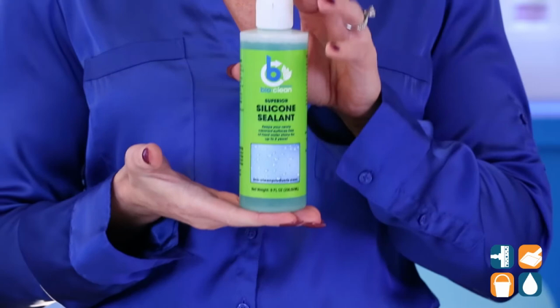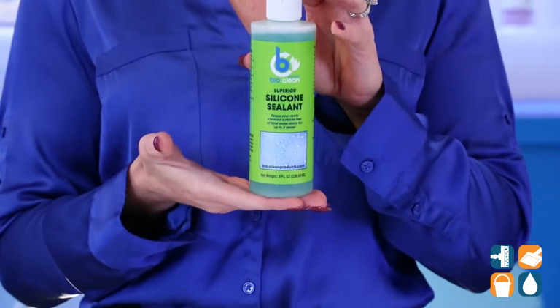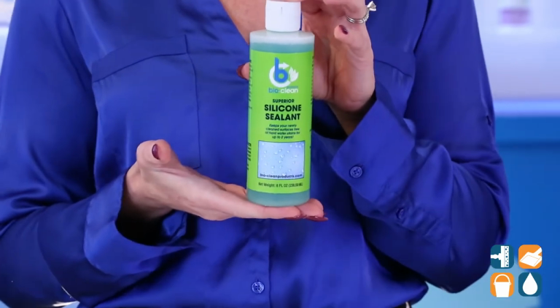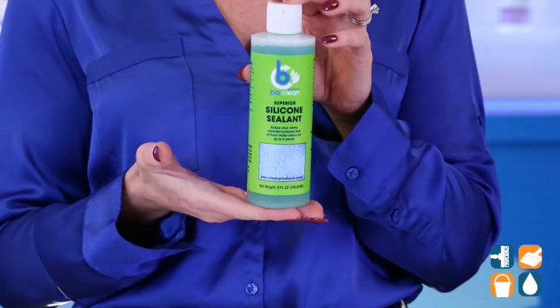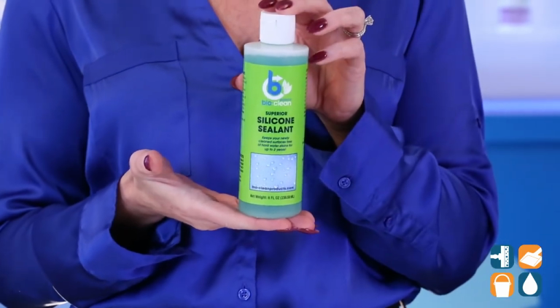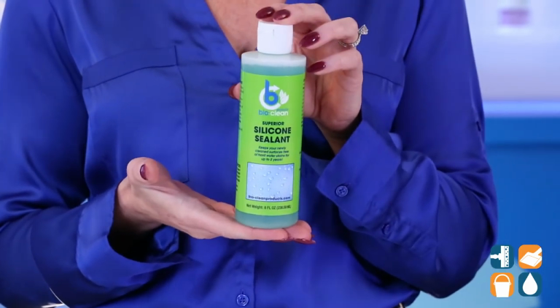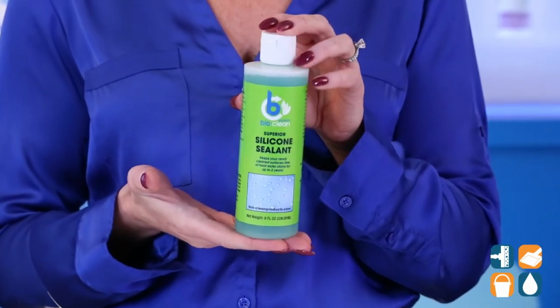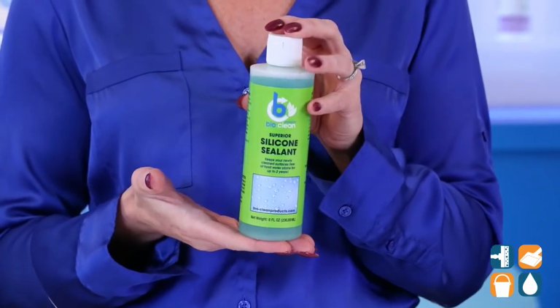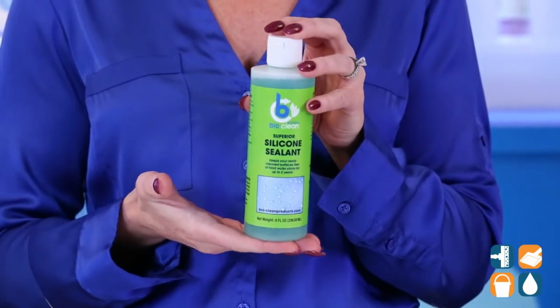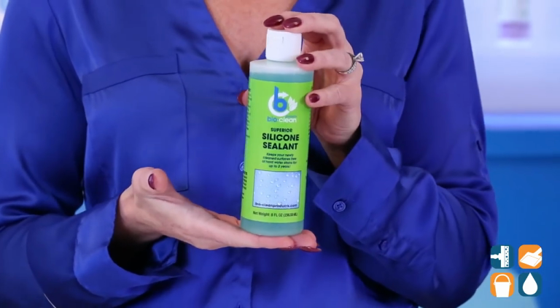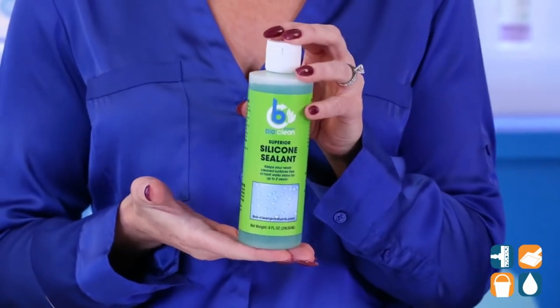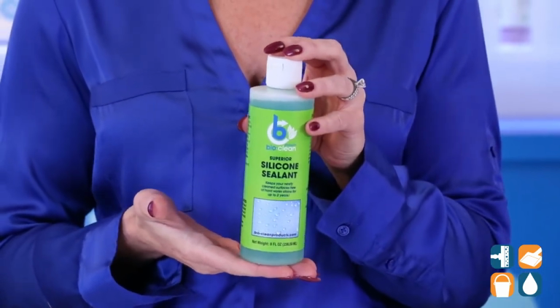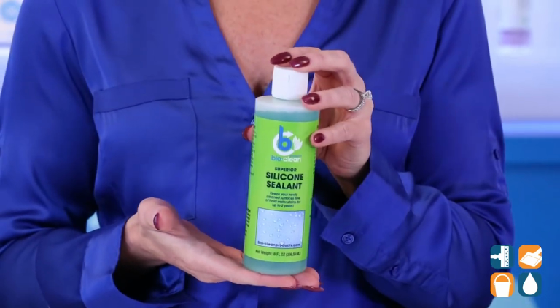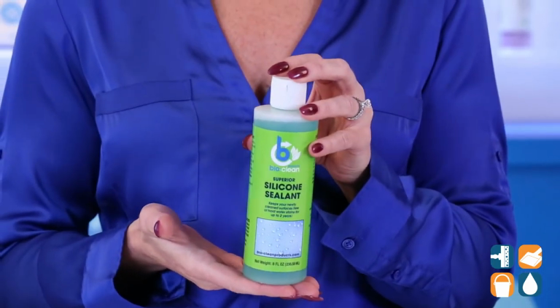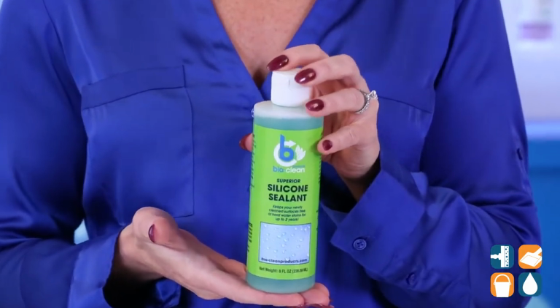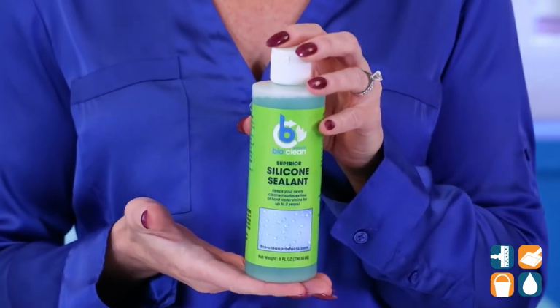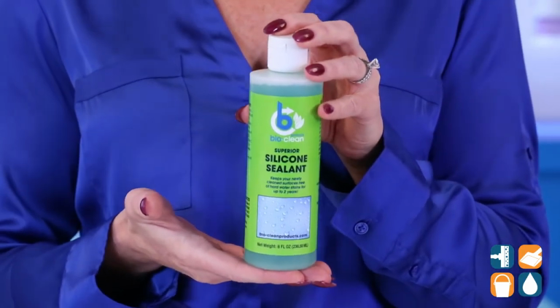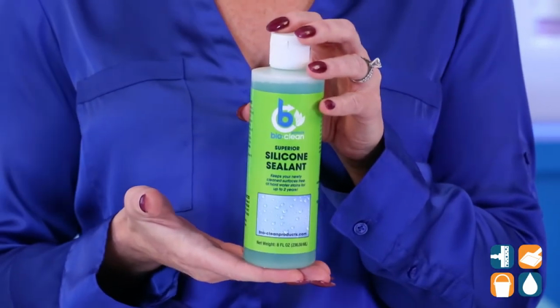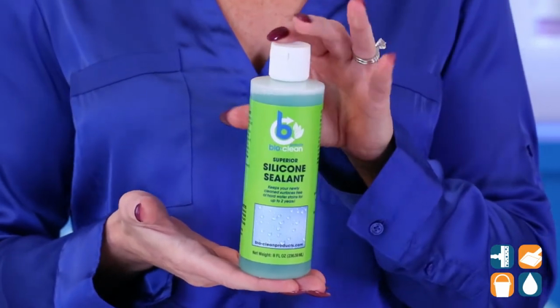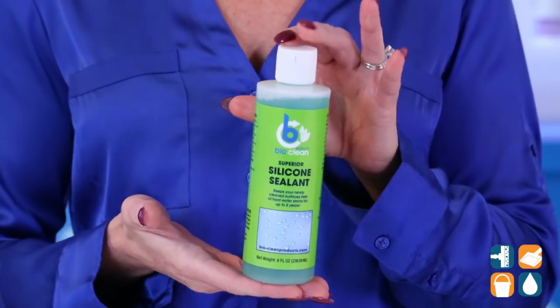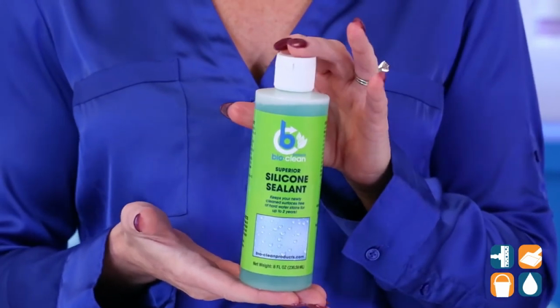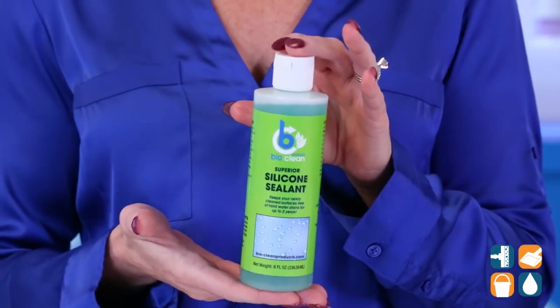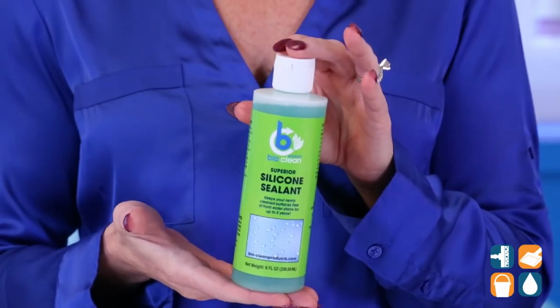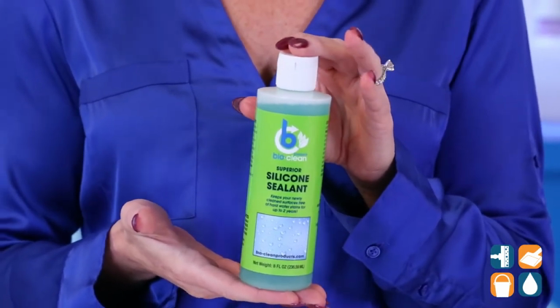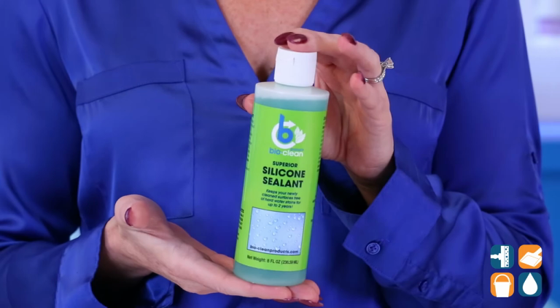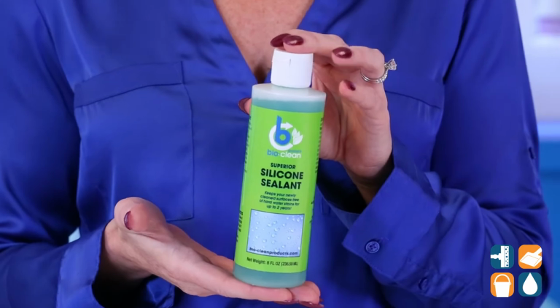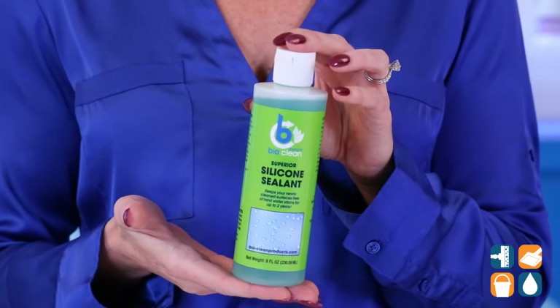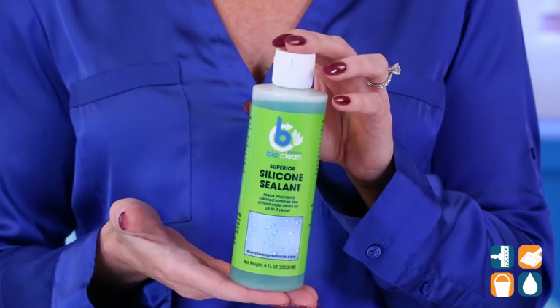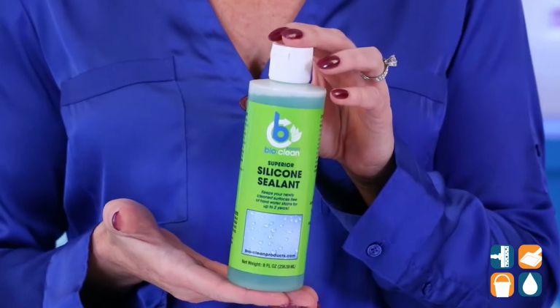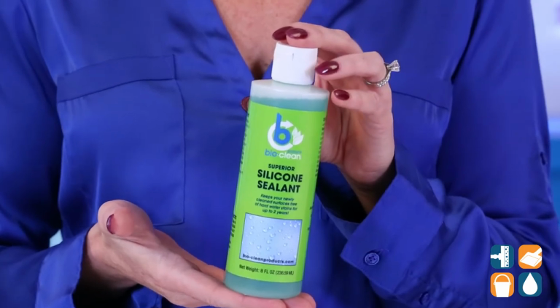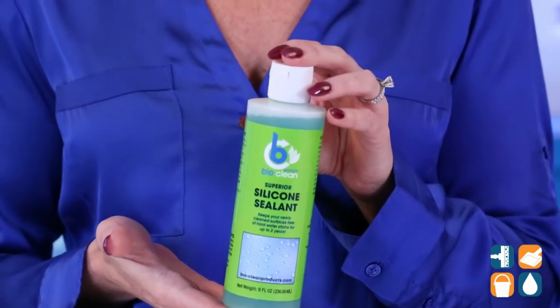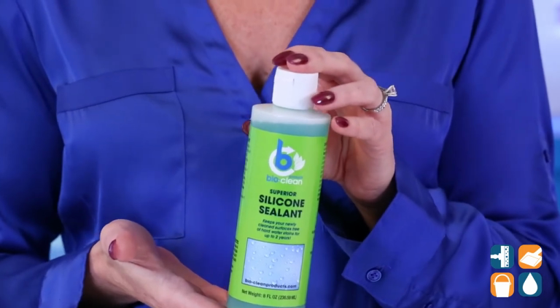The silicone sealant works on all hard surfaces such as glass, metals, stone, fiberglass, and porcelain.